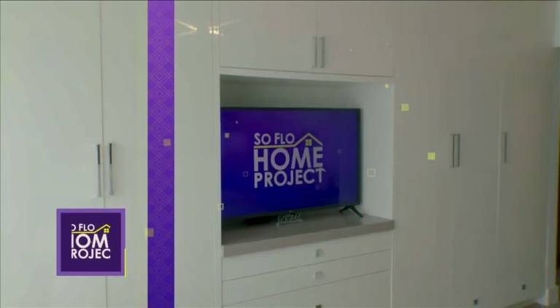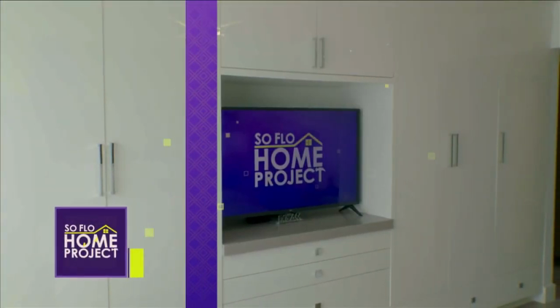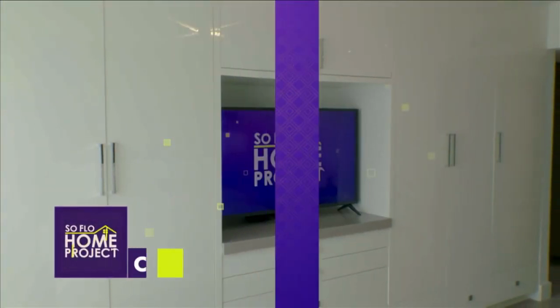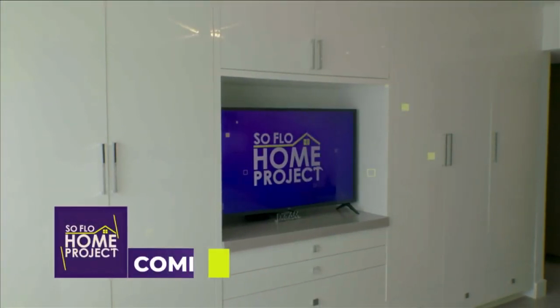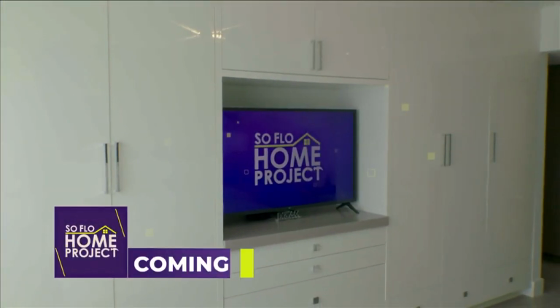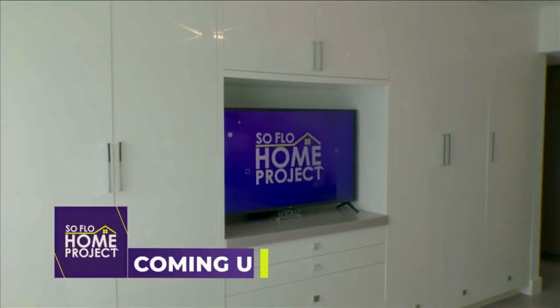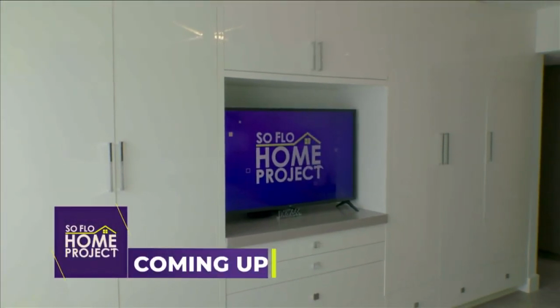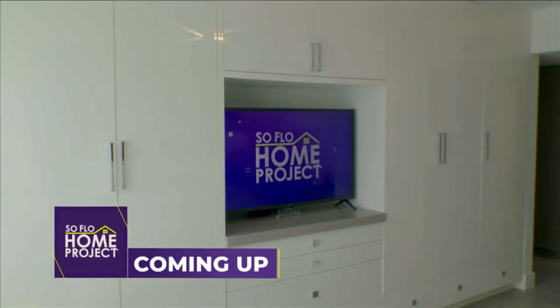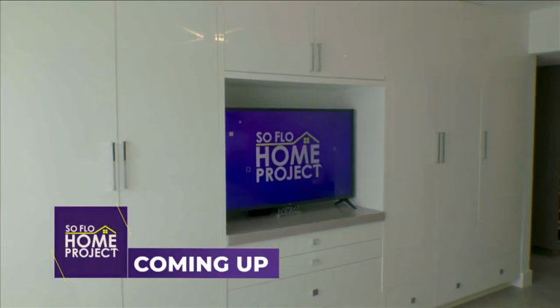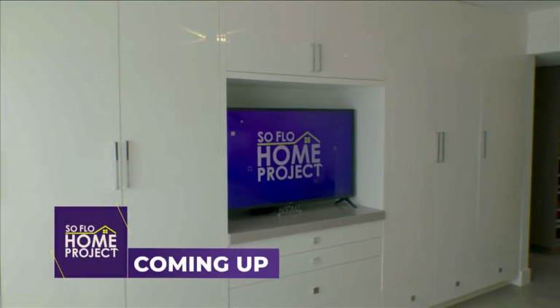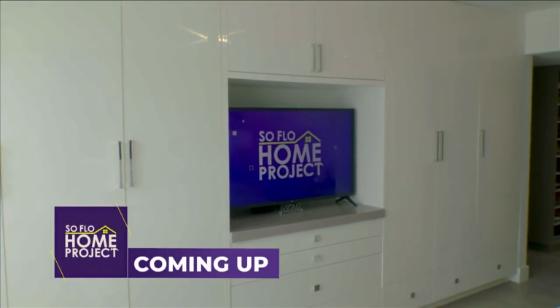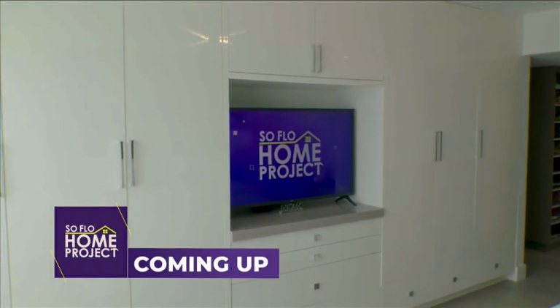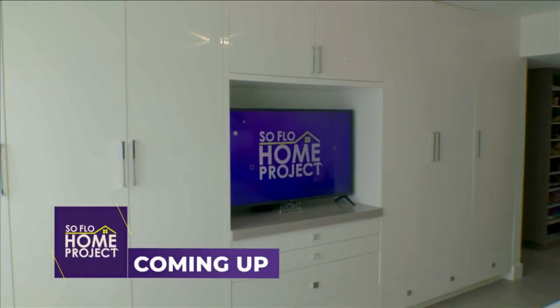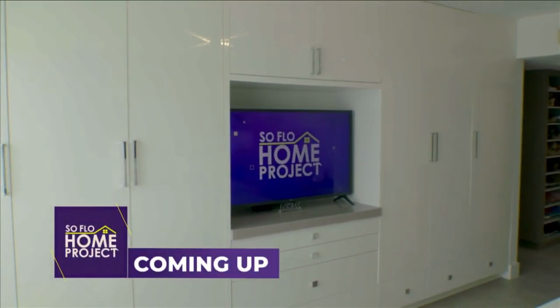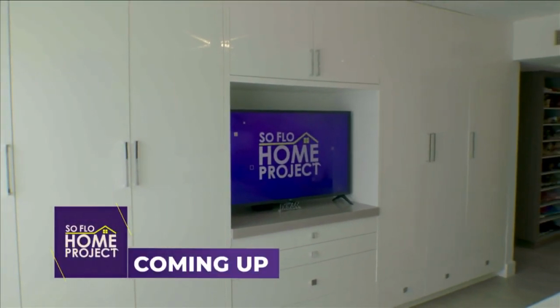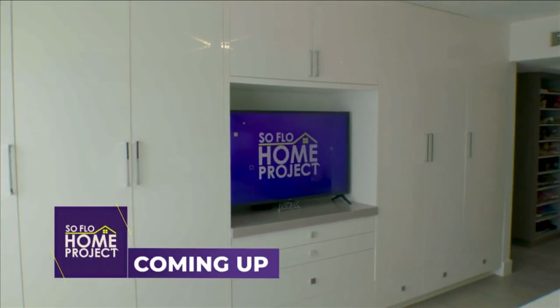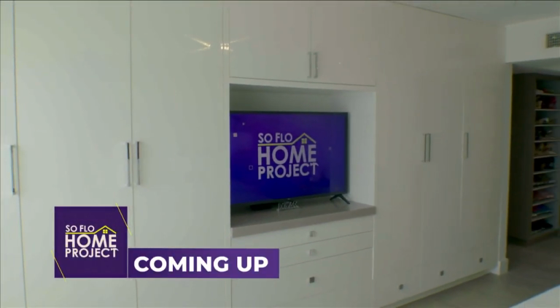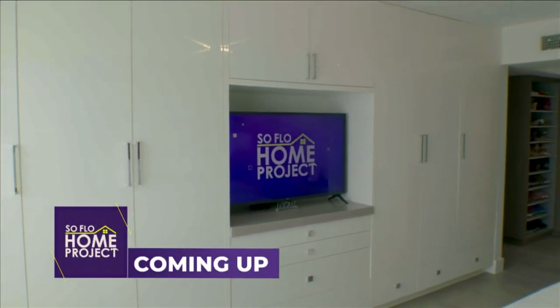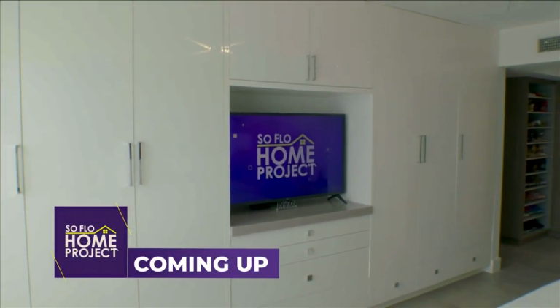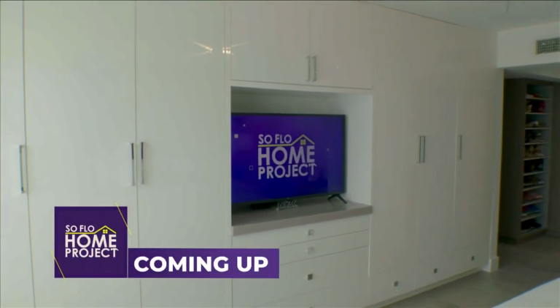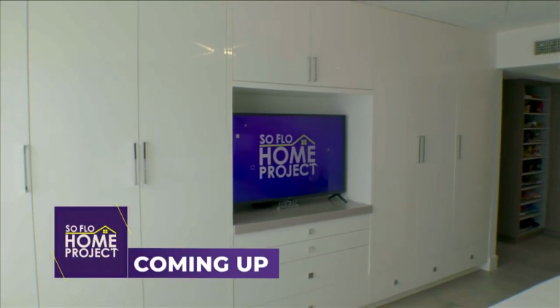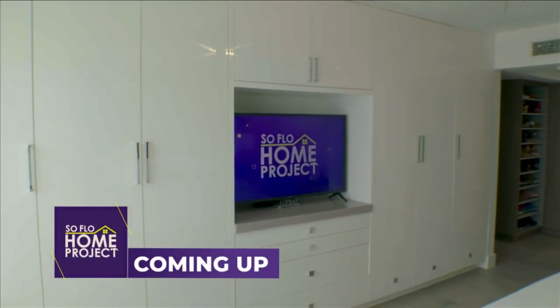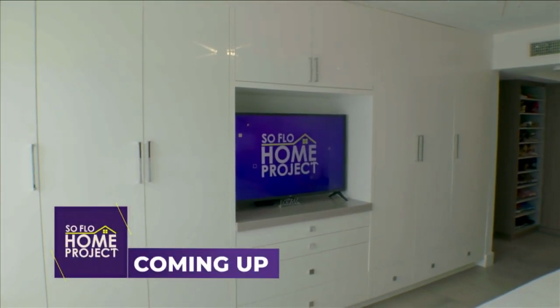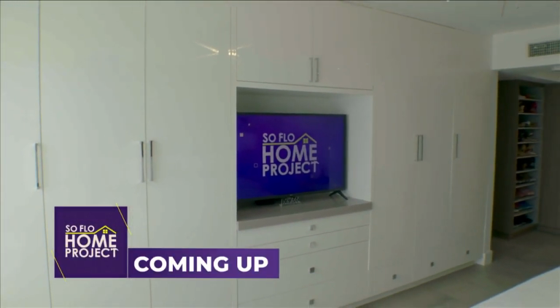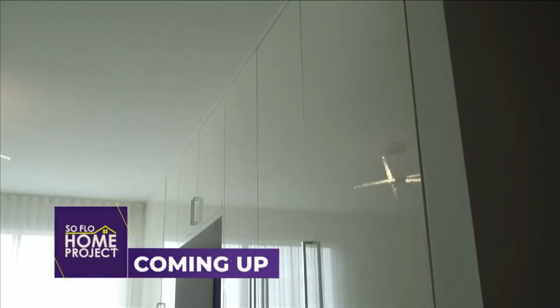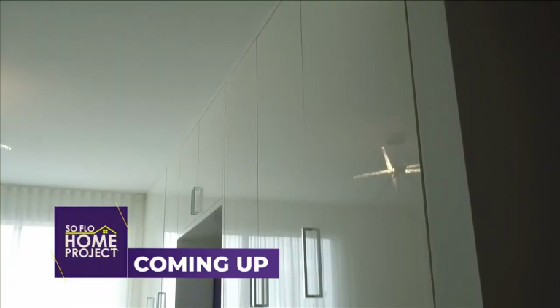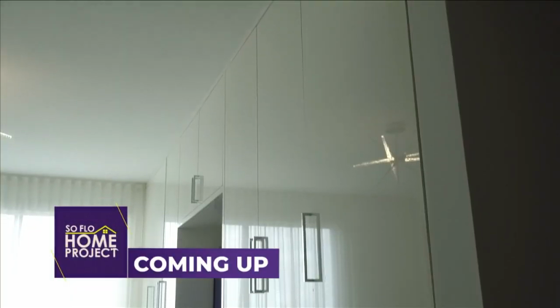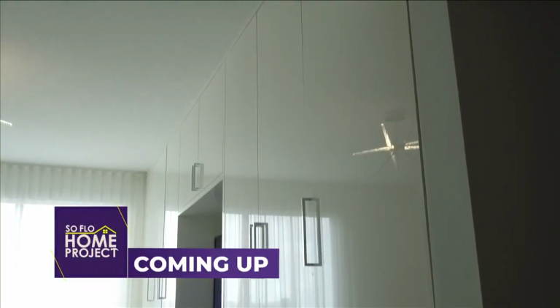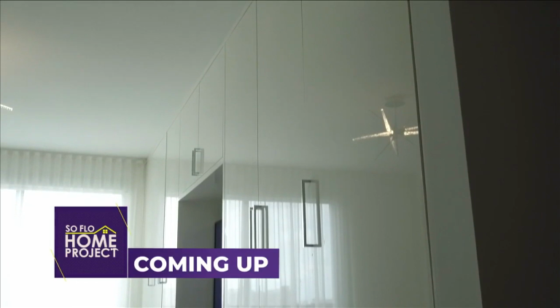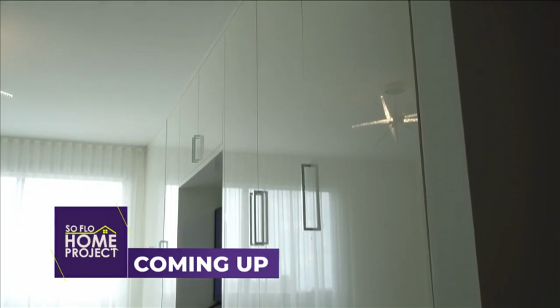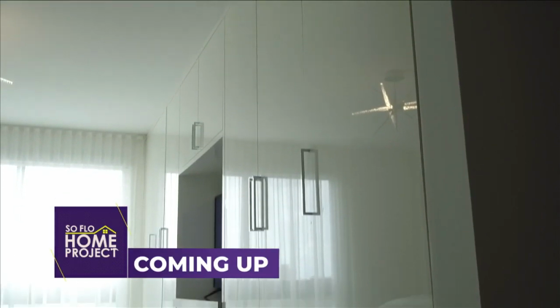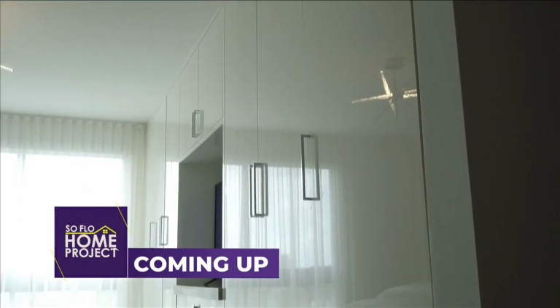Coming up on SoFlo Home Project: adding storage with closets that look like furniture.